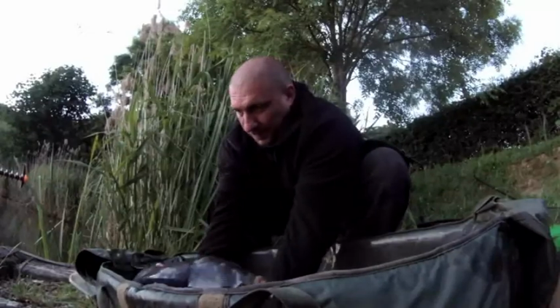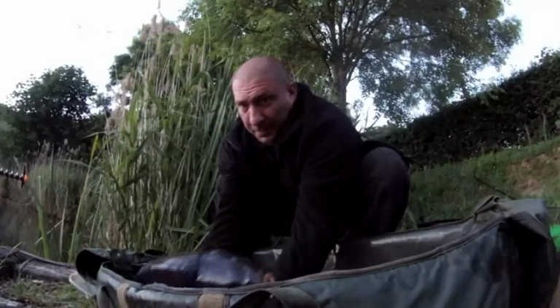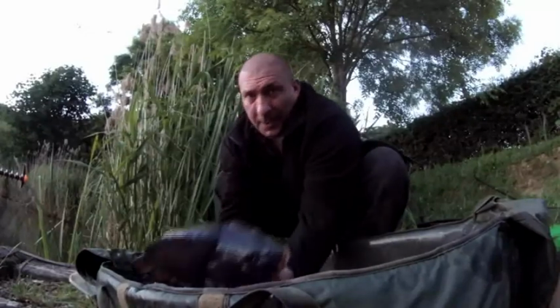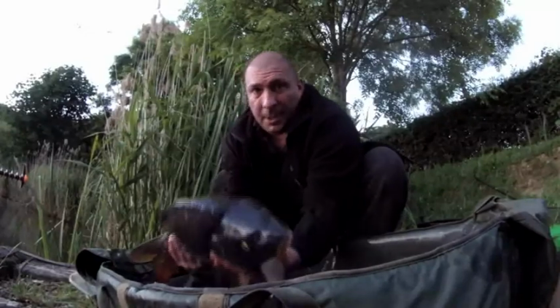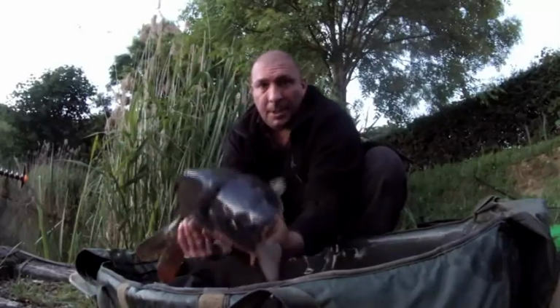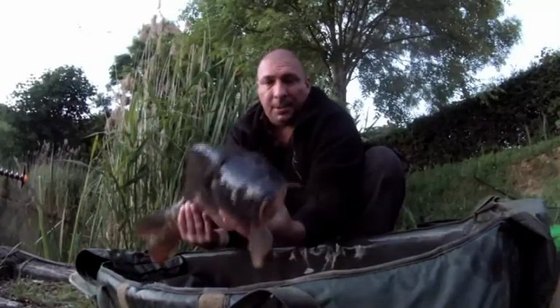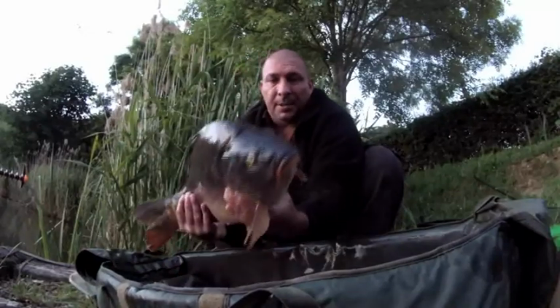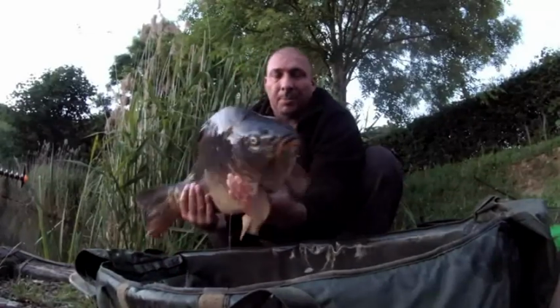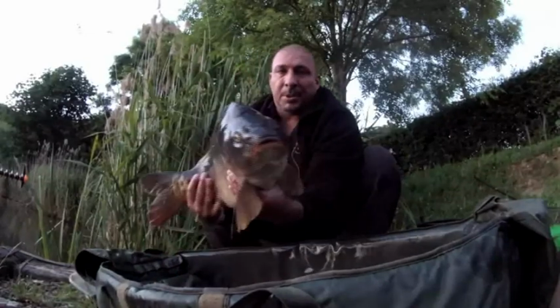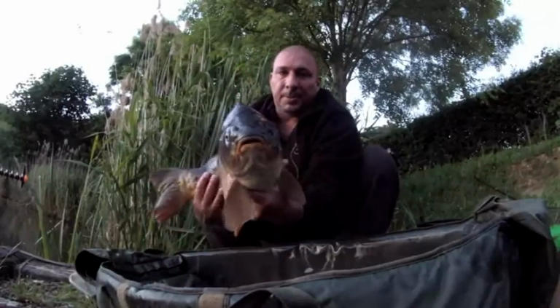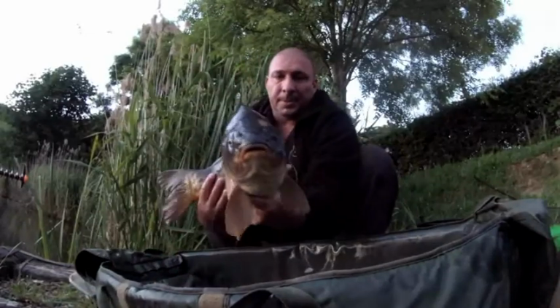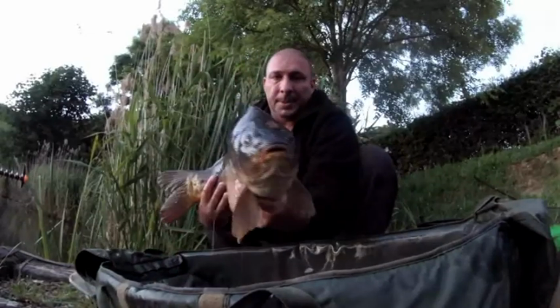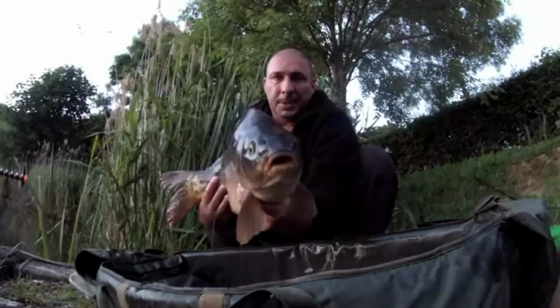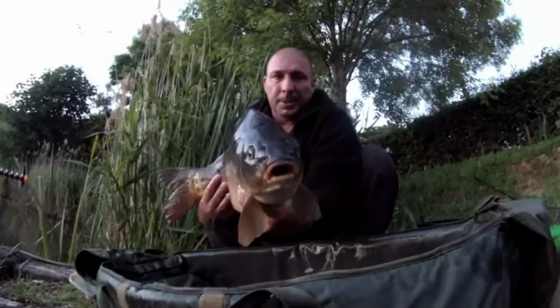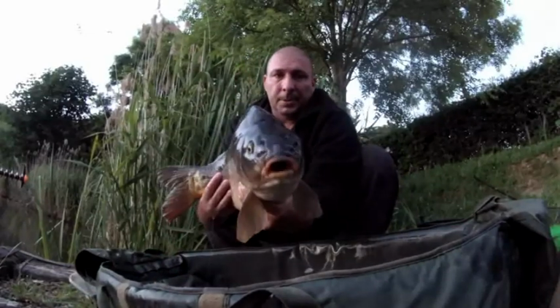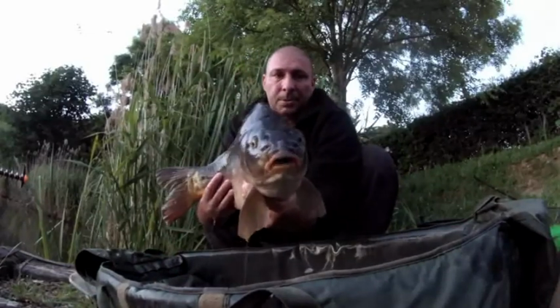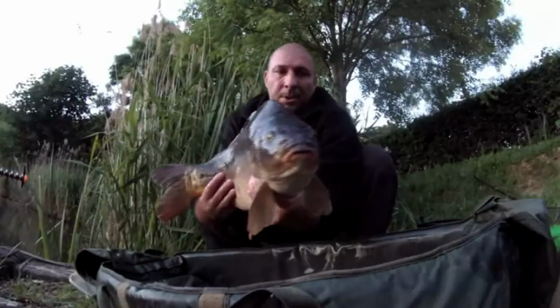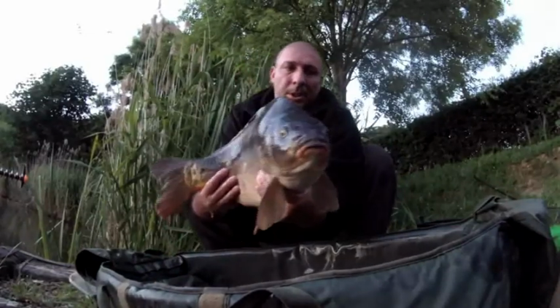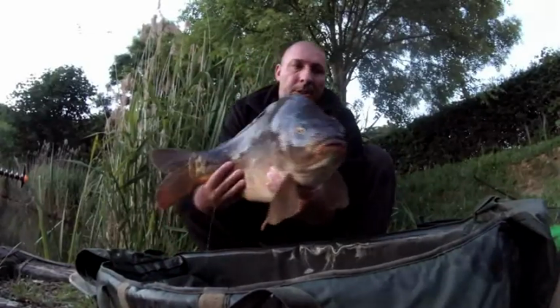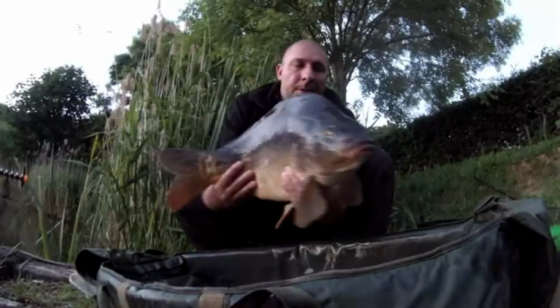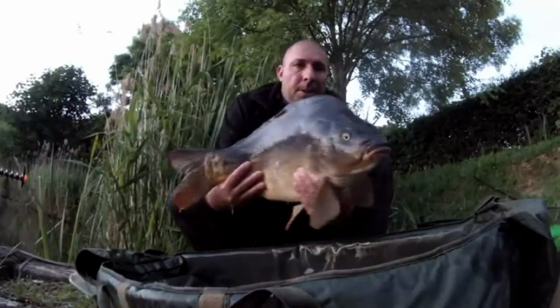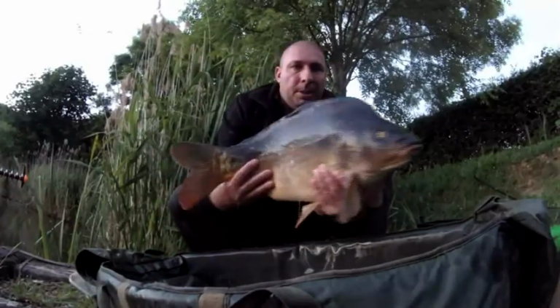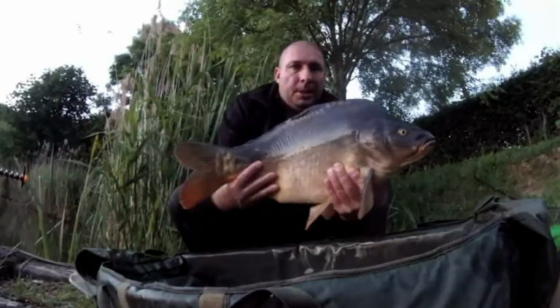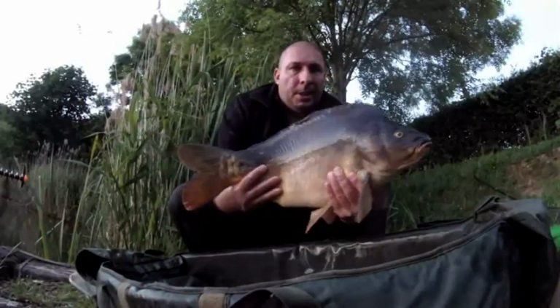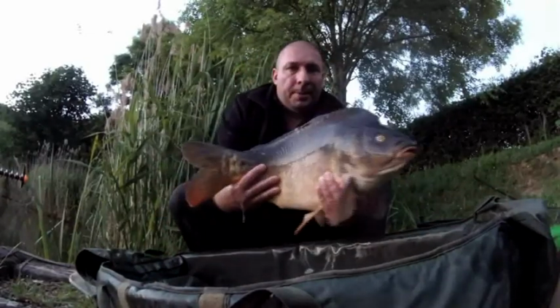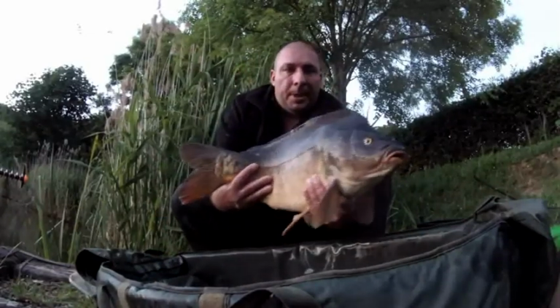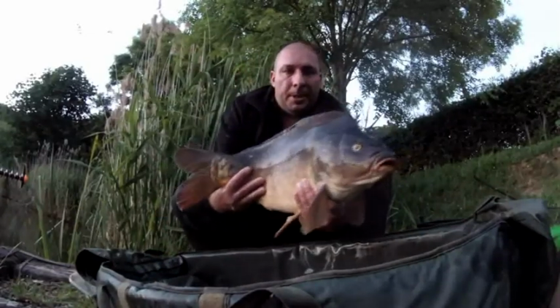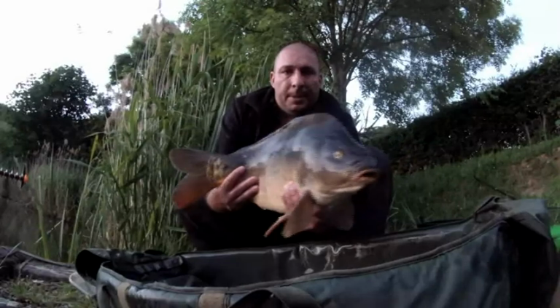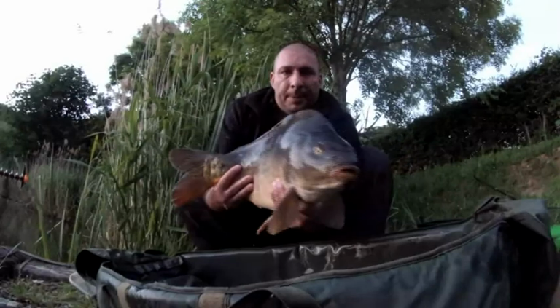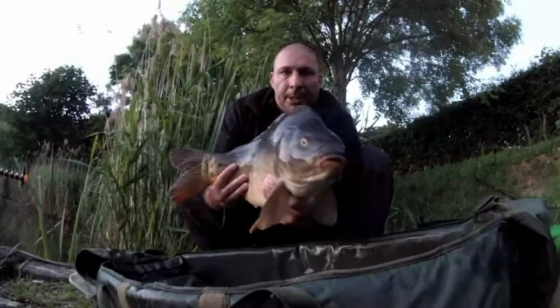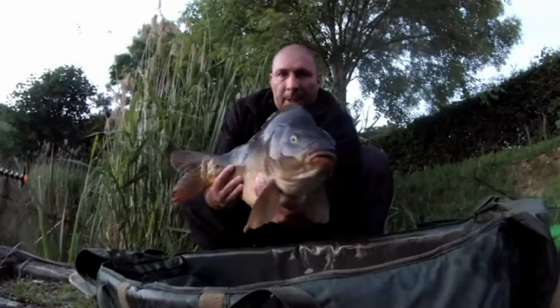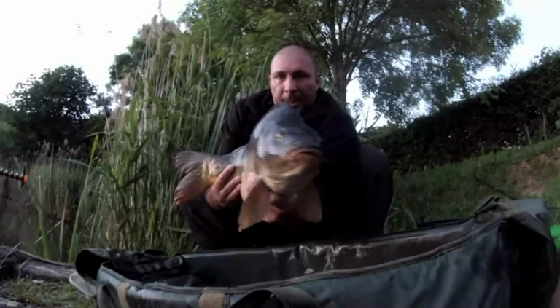Je viens de refaire un poisson, toujours à la dumbbell pêche calamar.